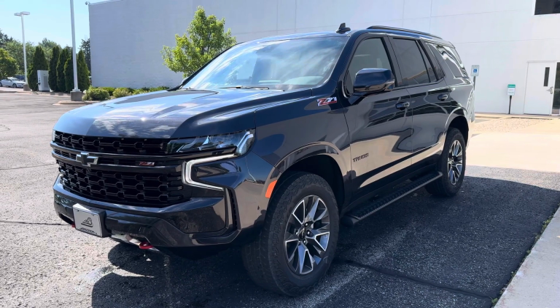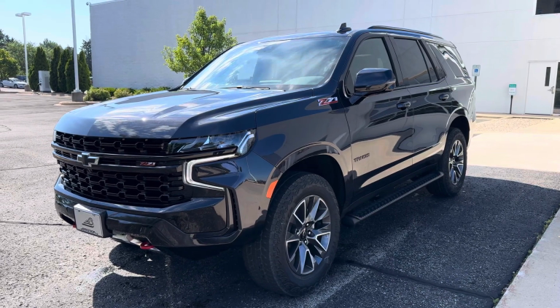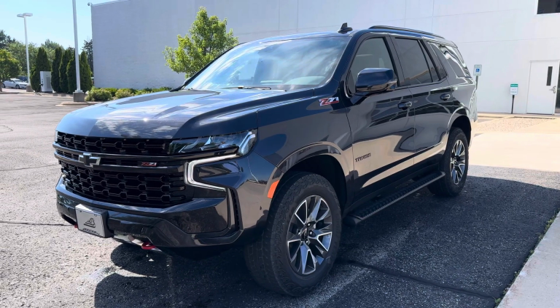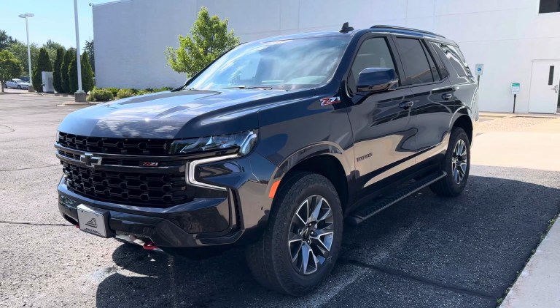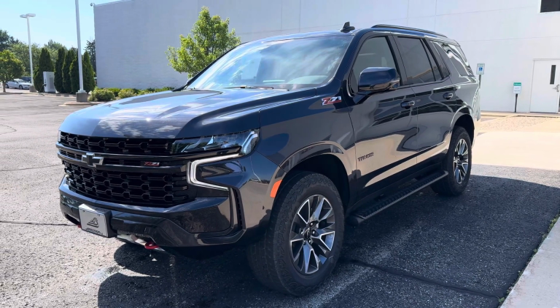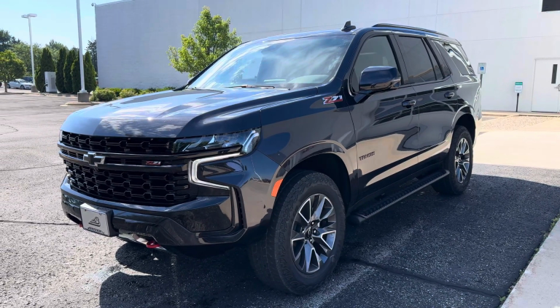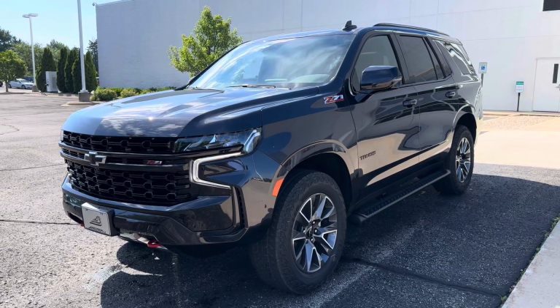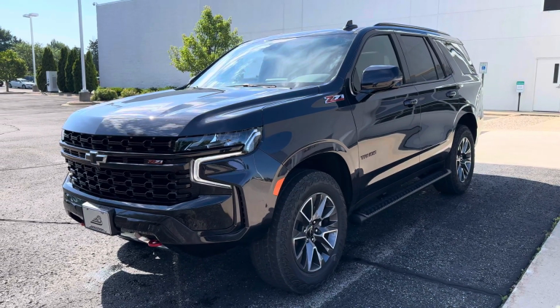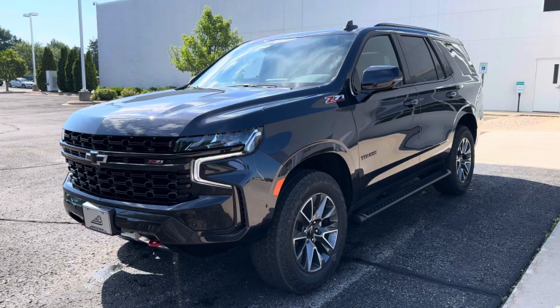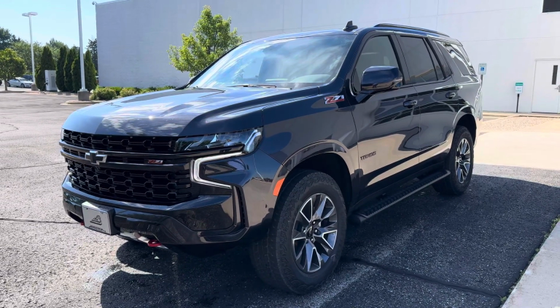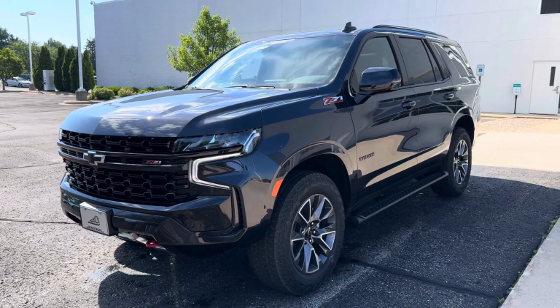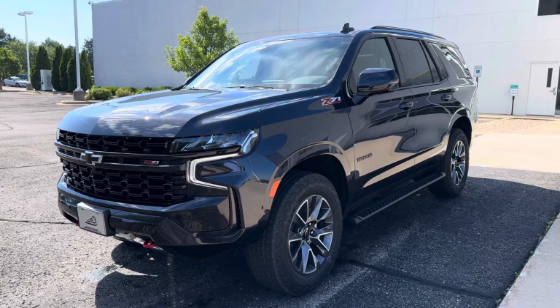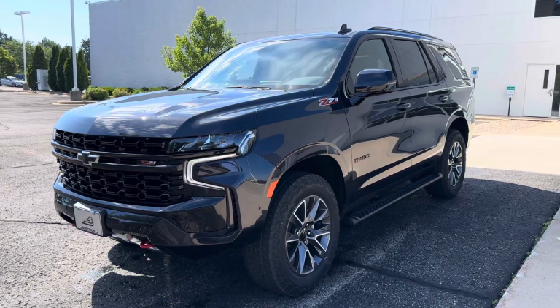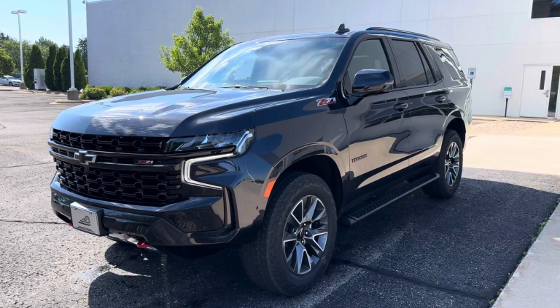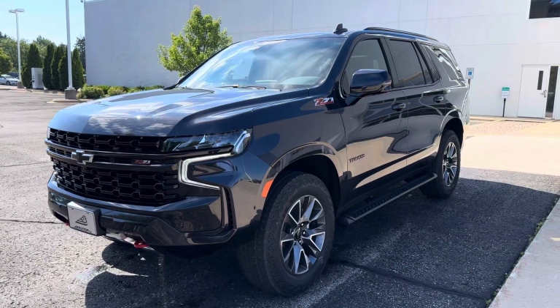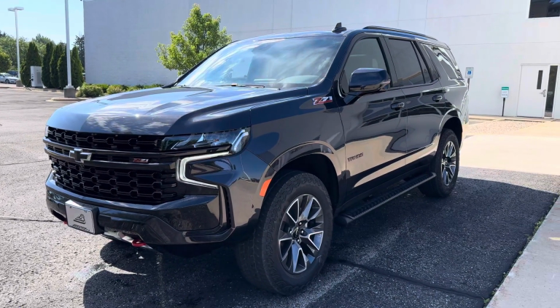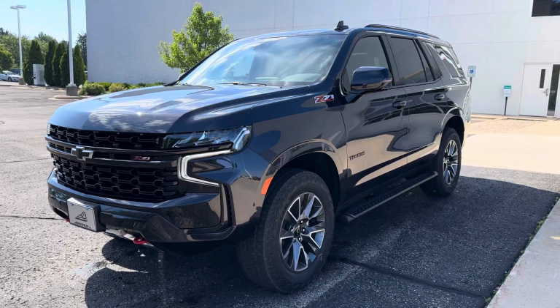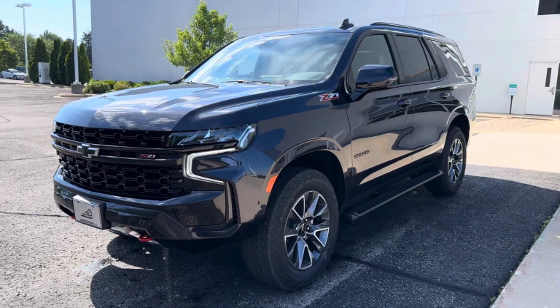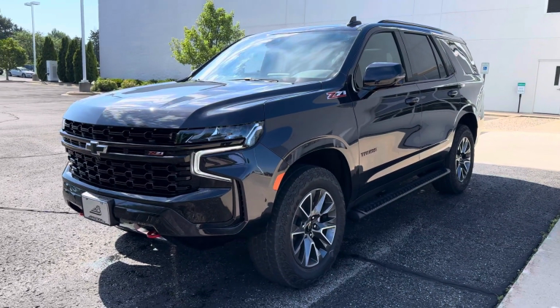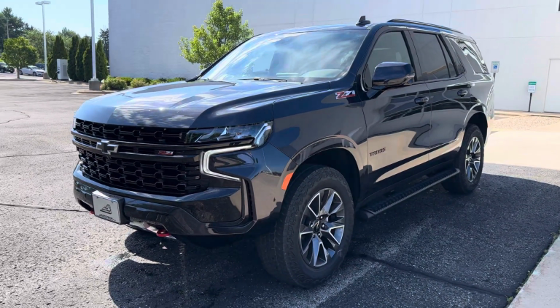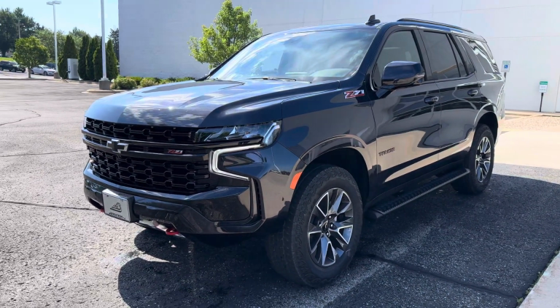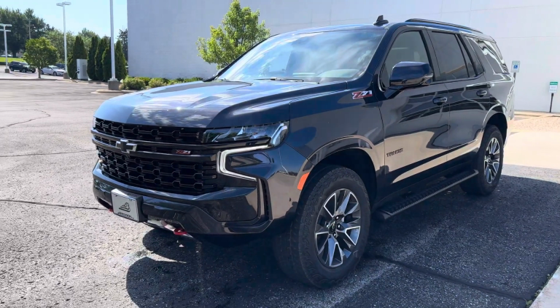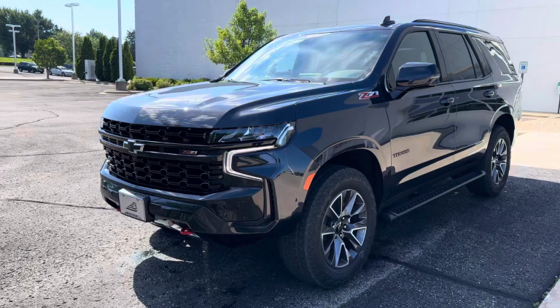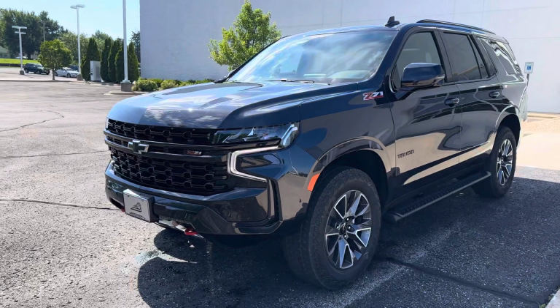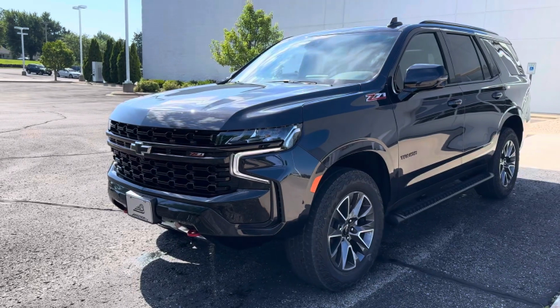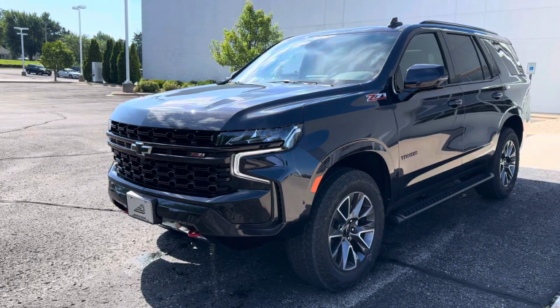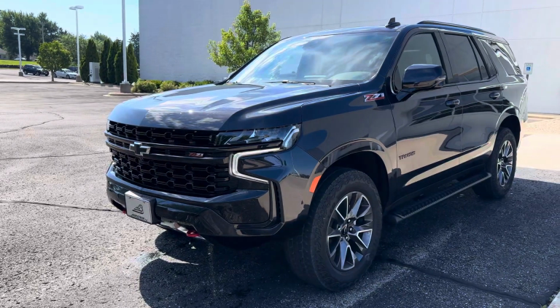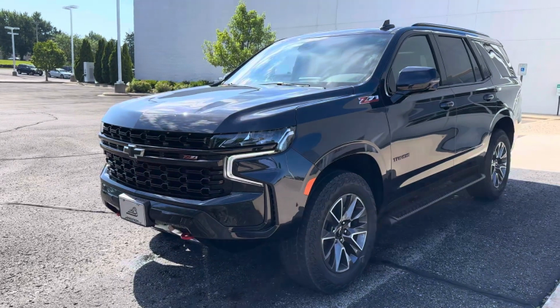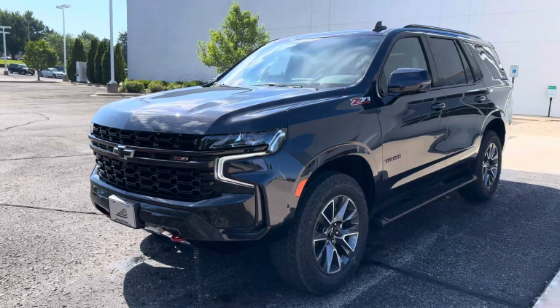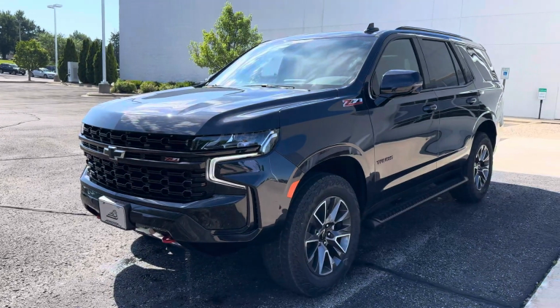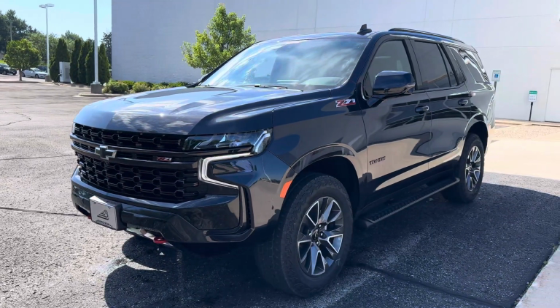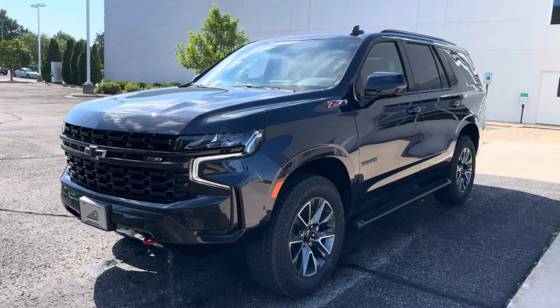Hey, how's it going? John Seymour, Berkshire Chevrolet Middleton, here with a Chevy Tahoe.